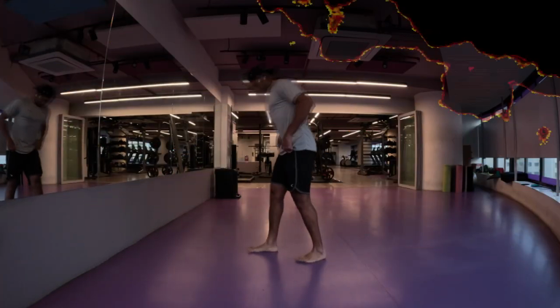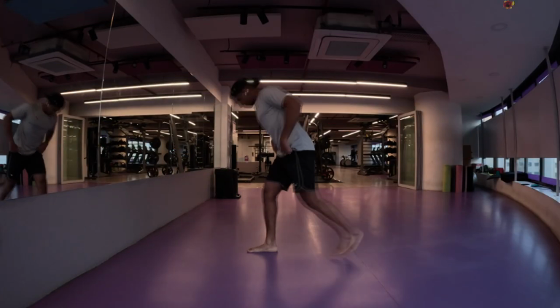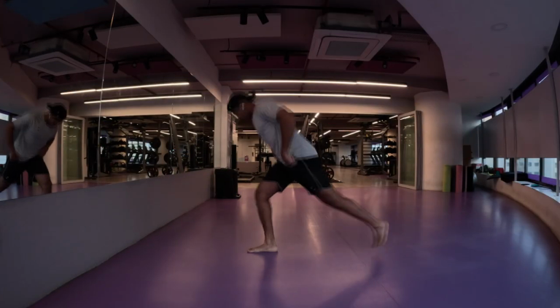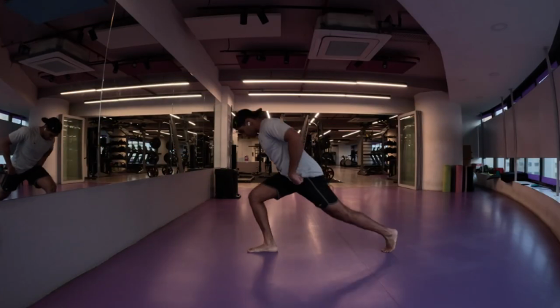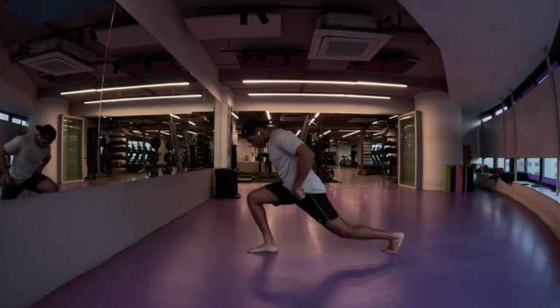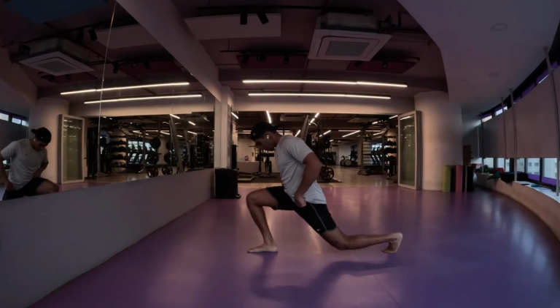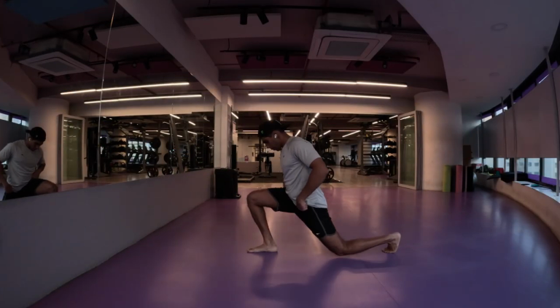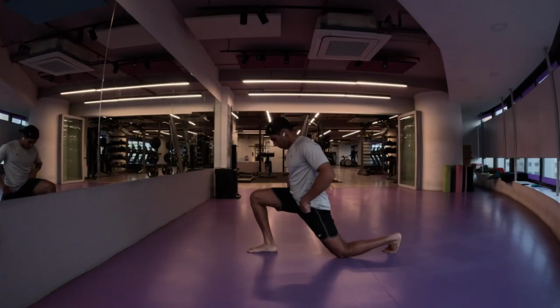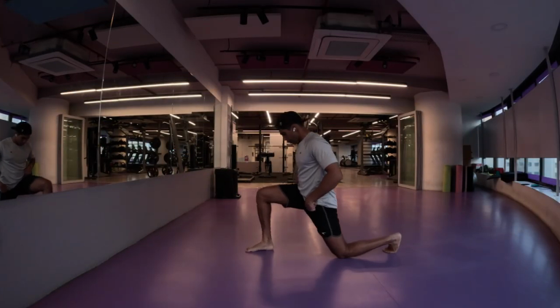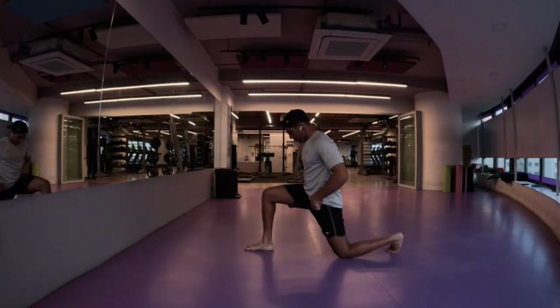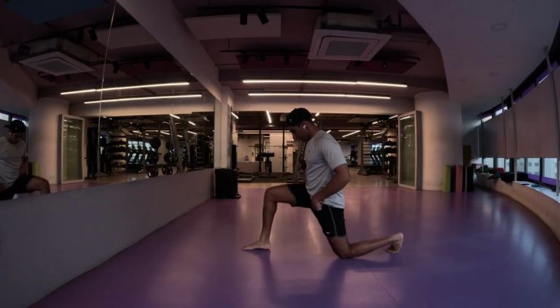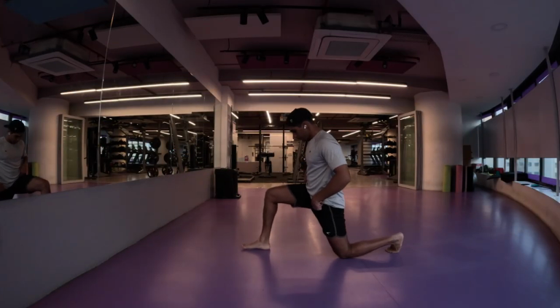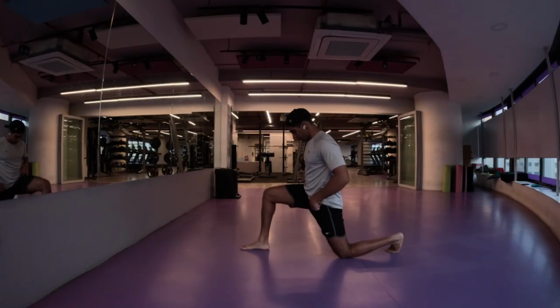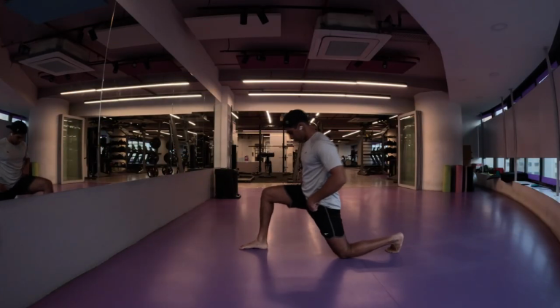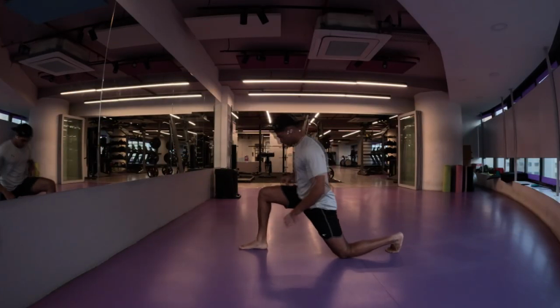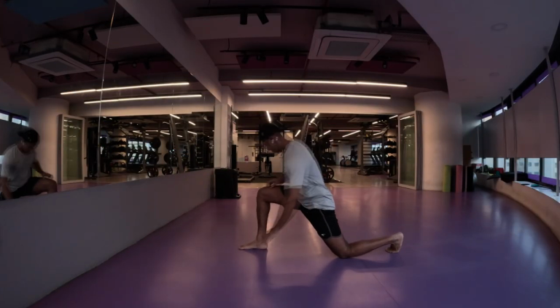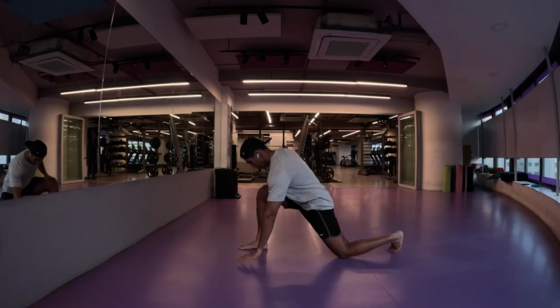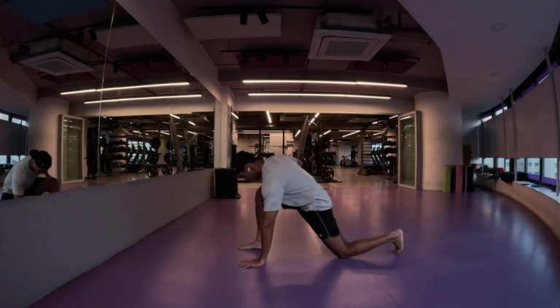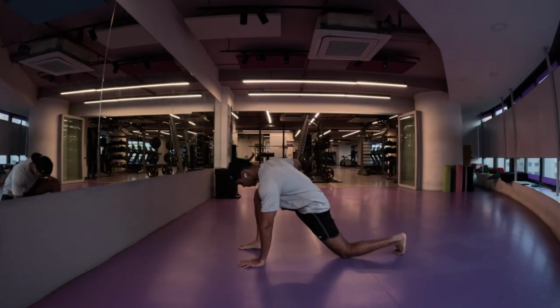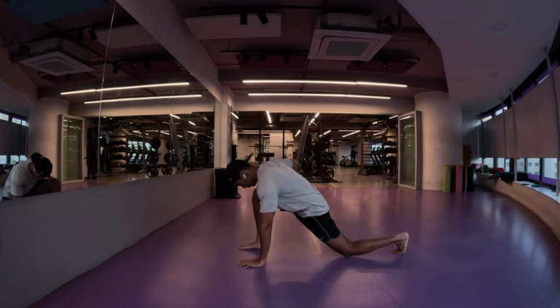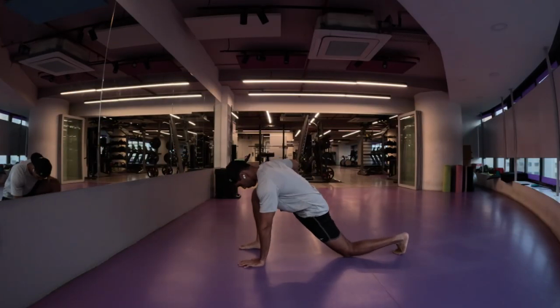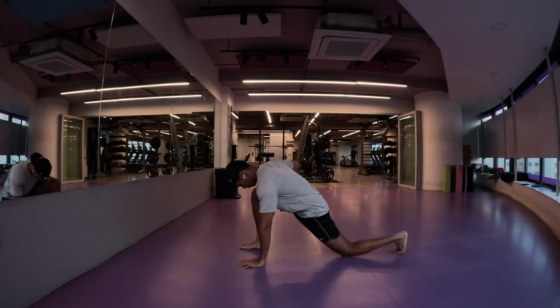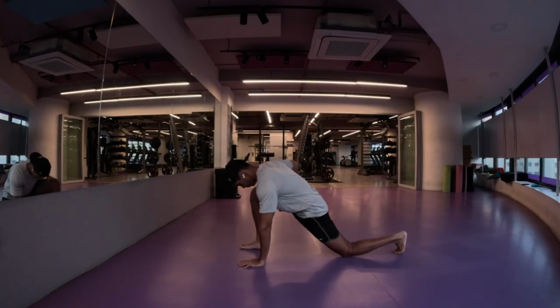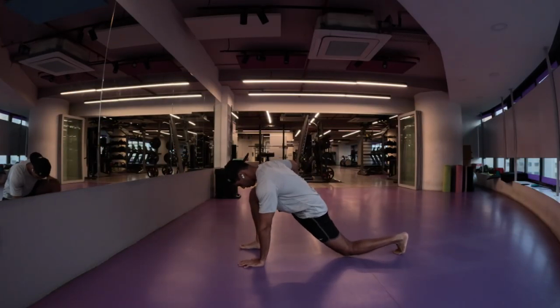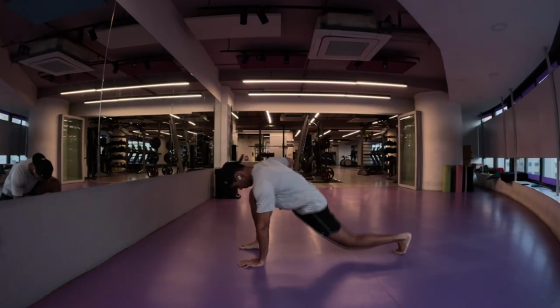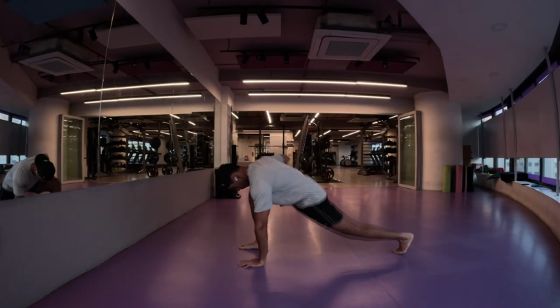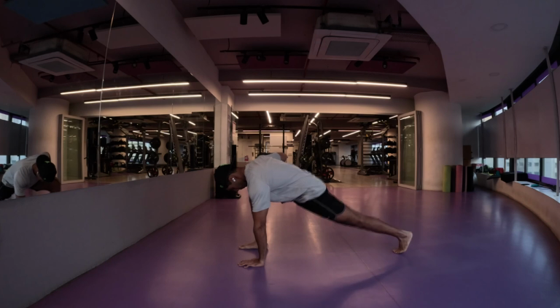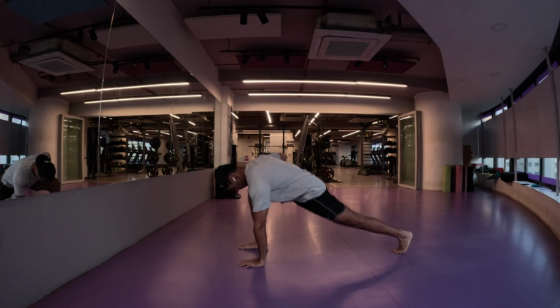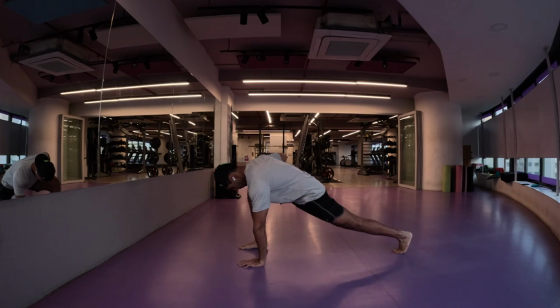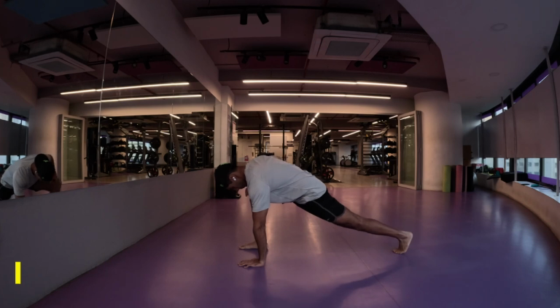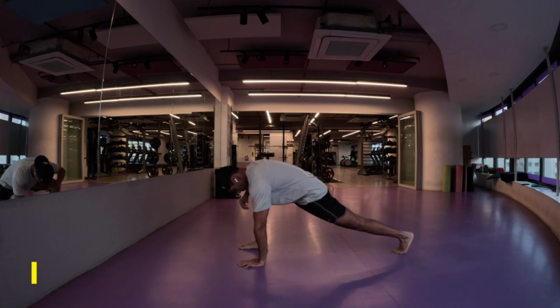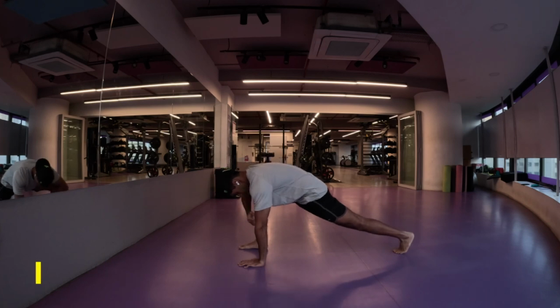Namaste everyone and welcome back to Live Stronger. Today we are going to work on our leg strength.